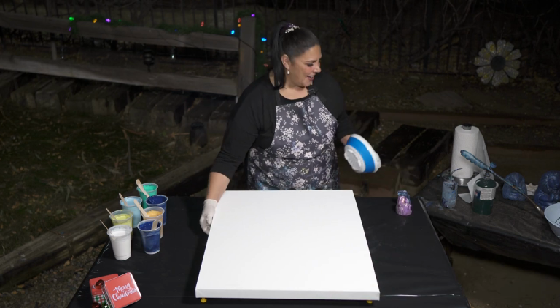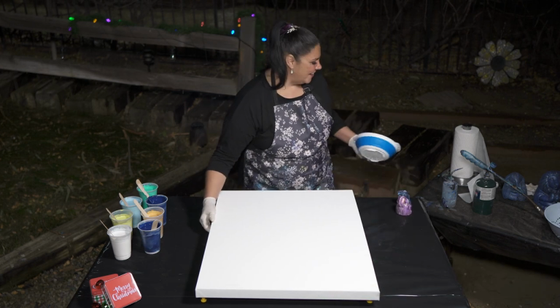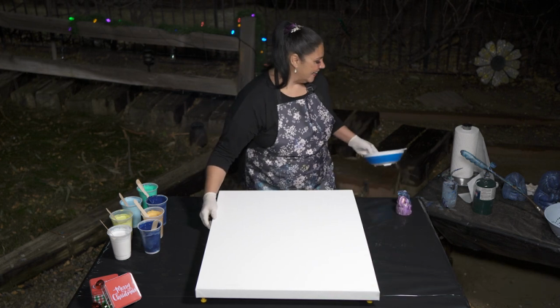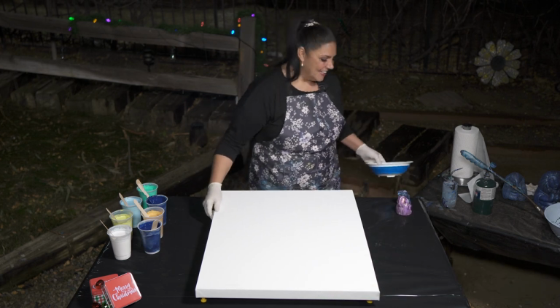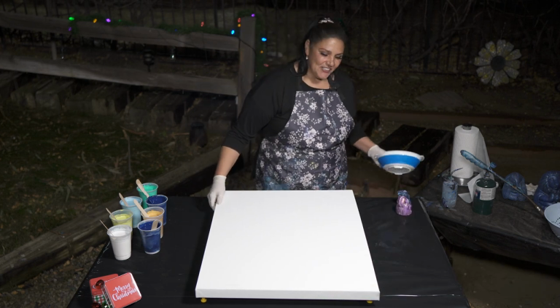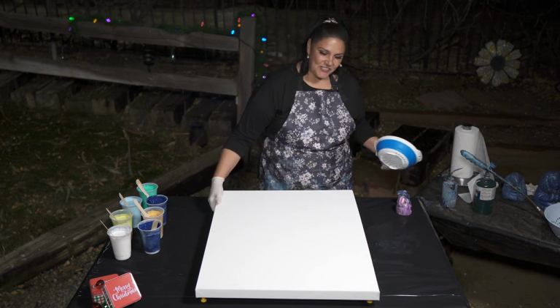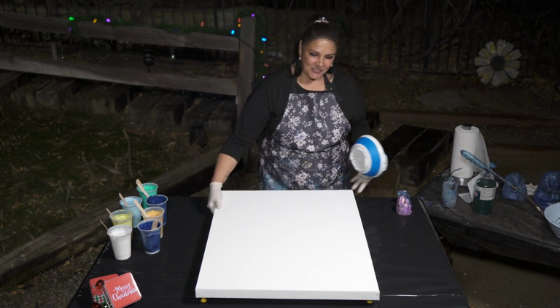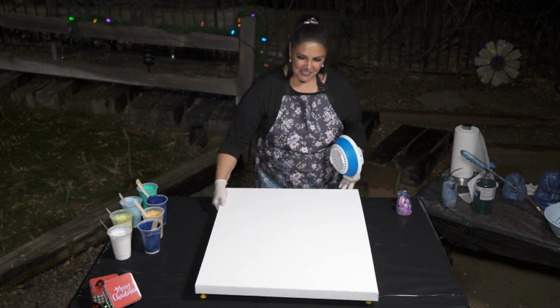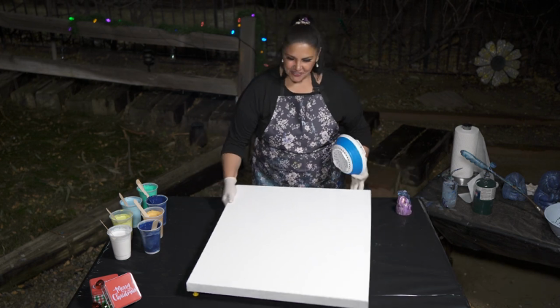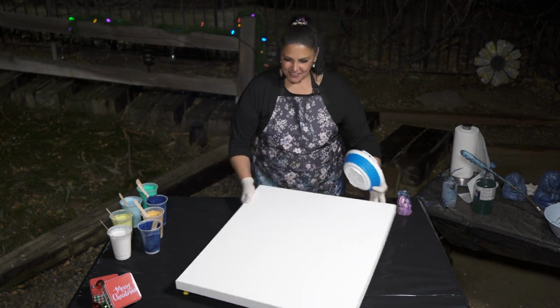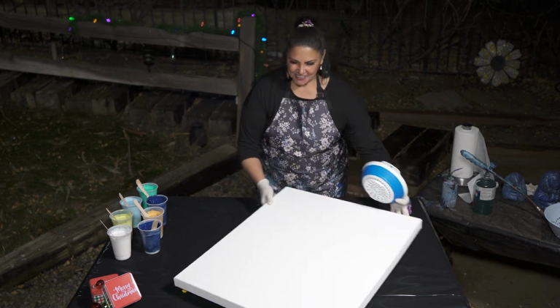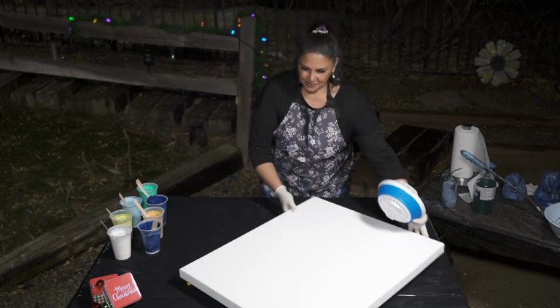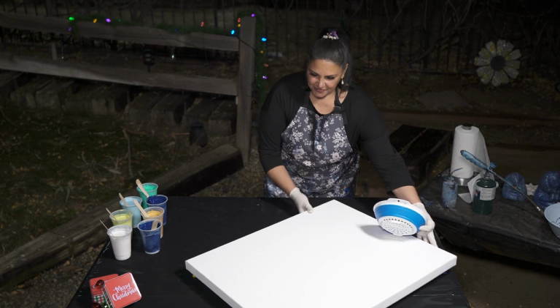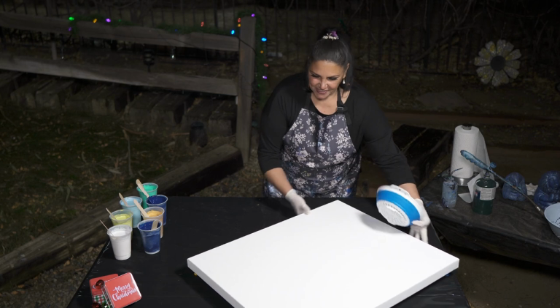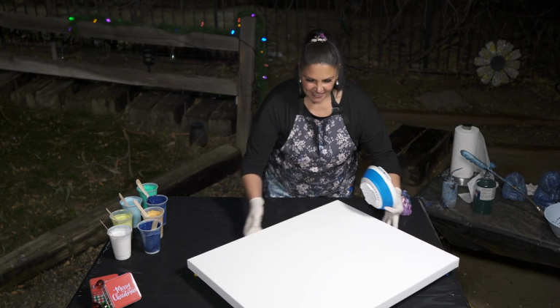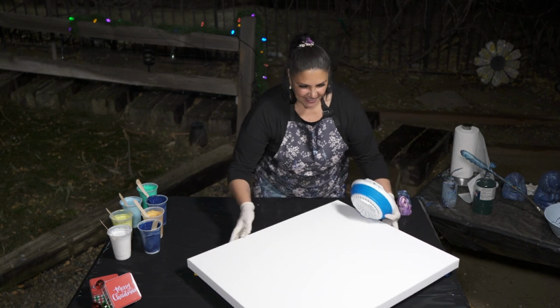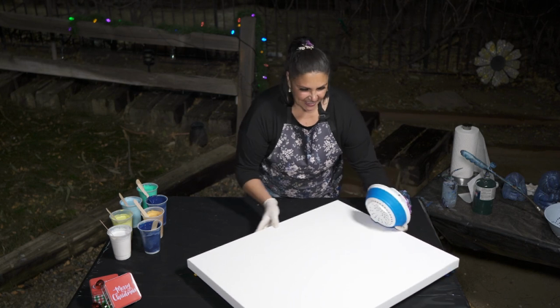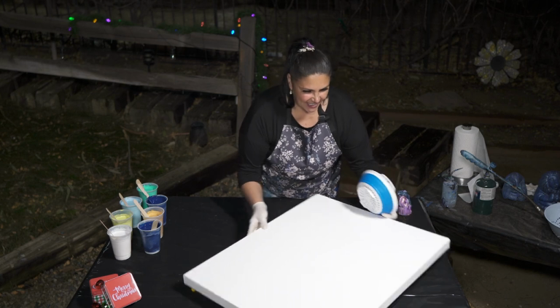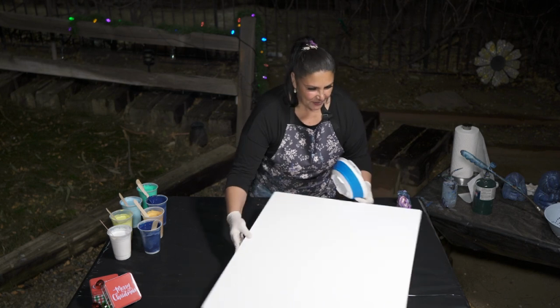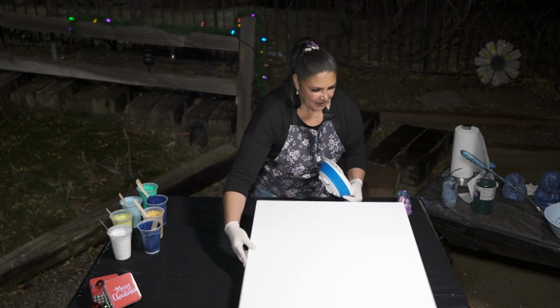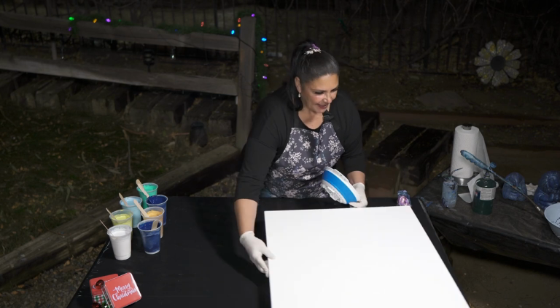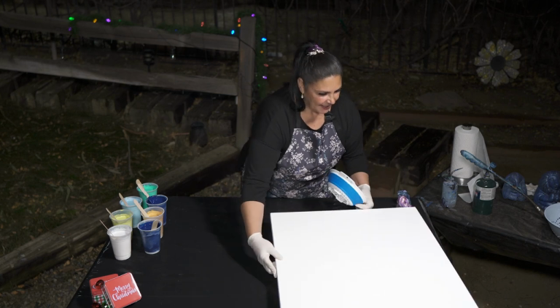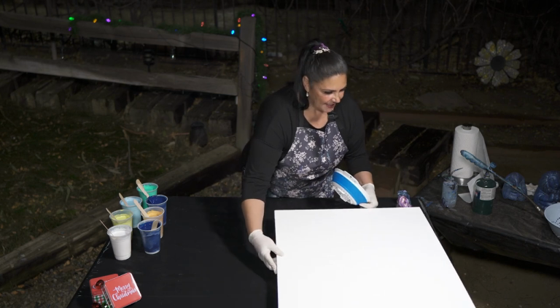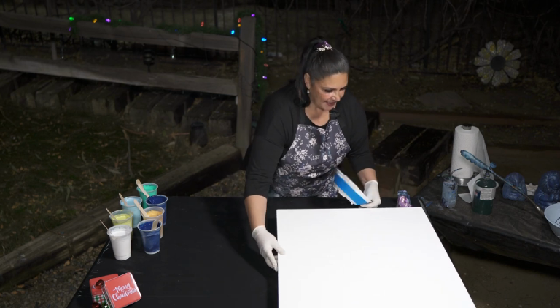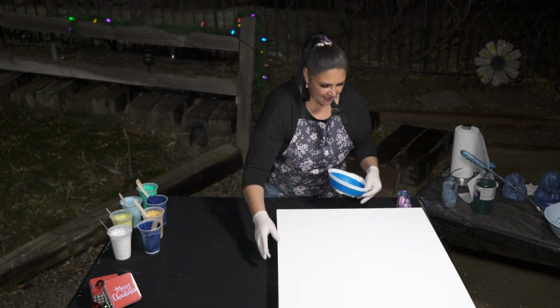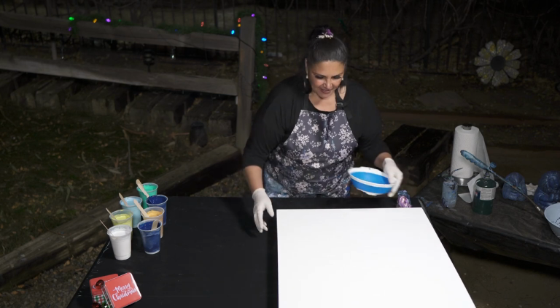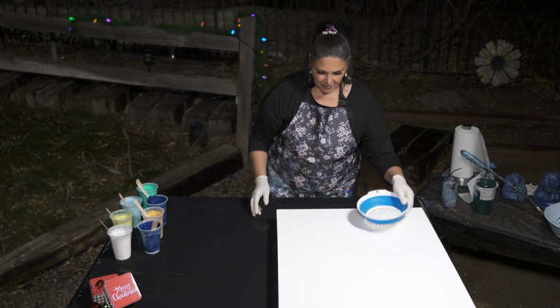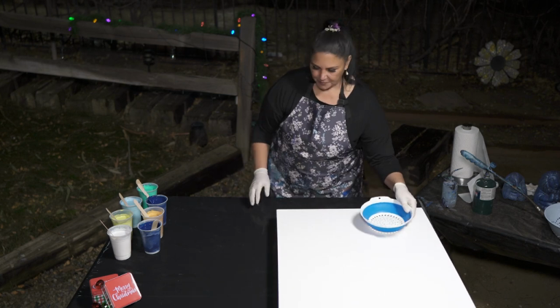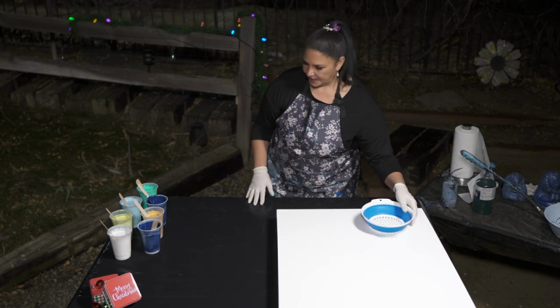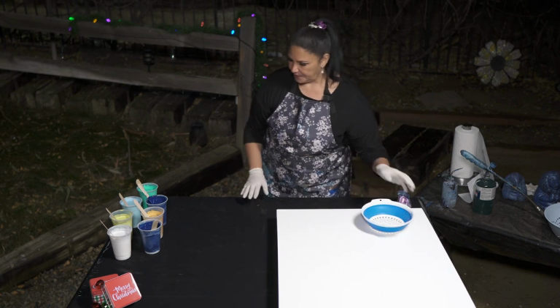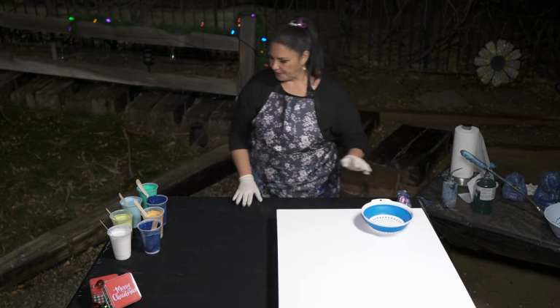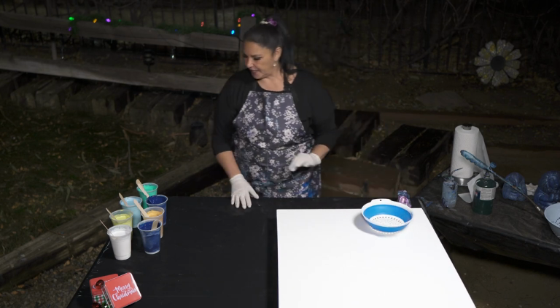We are going to be using a 24 by 30 inch canvas tonight from Artist Loft. I have taped the back to put my push pins in. Some of them have gone around the block a few times.